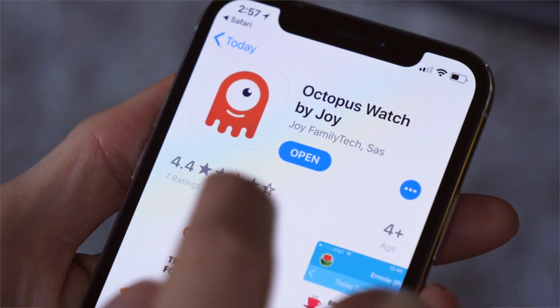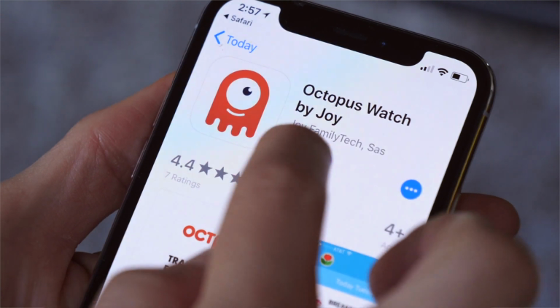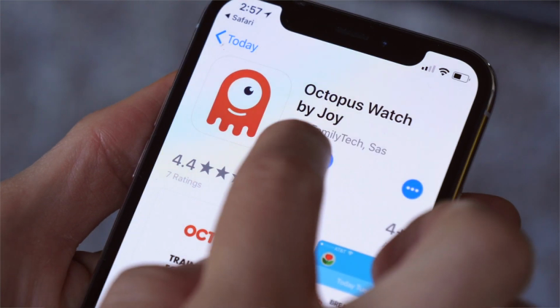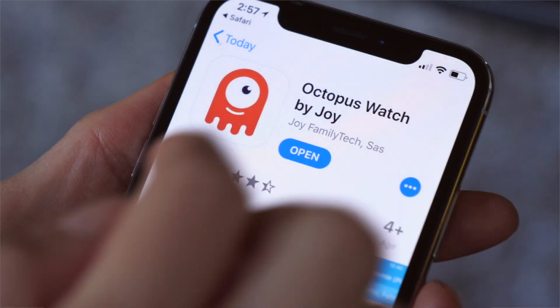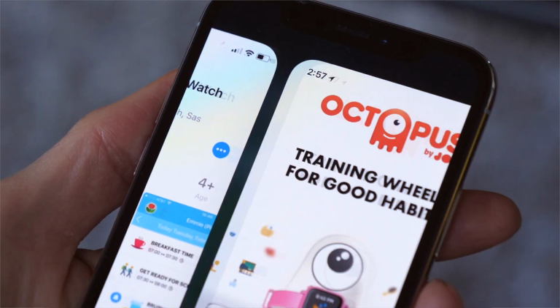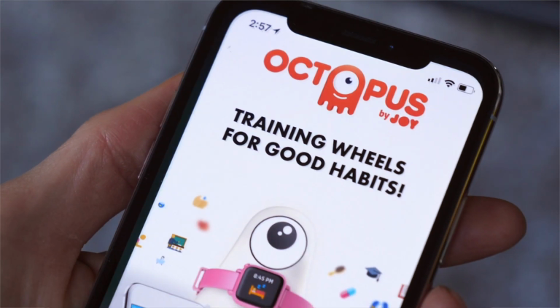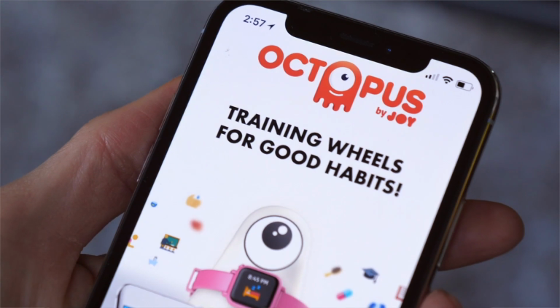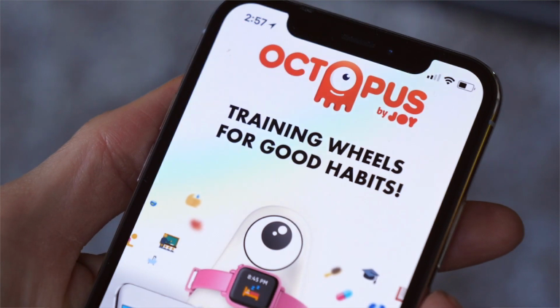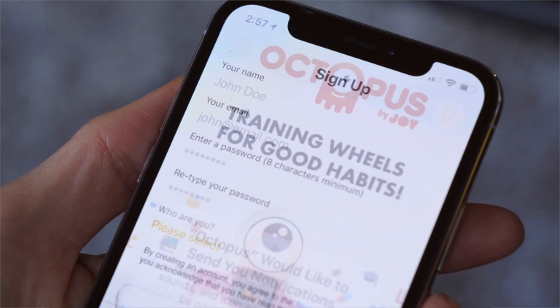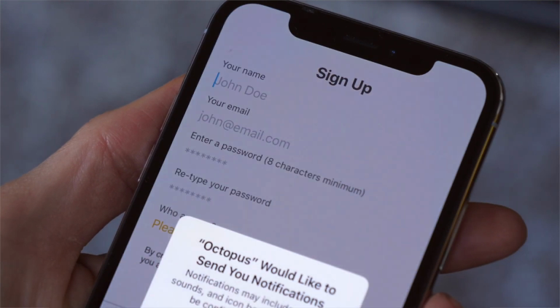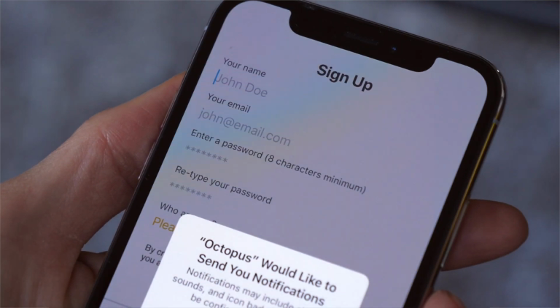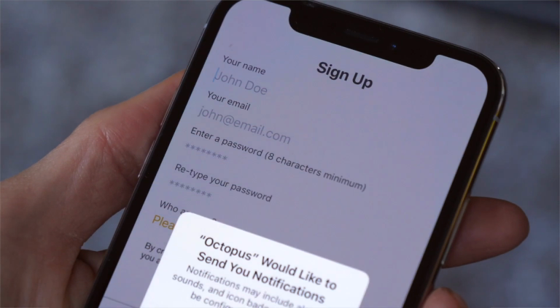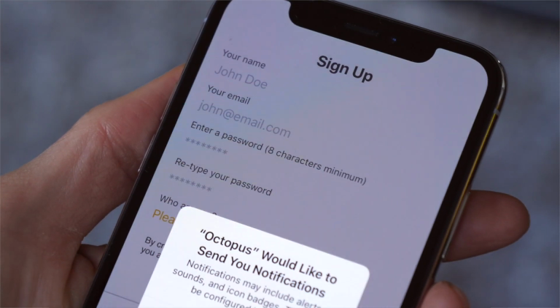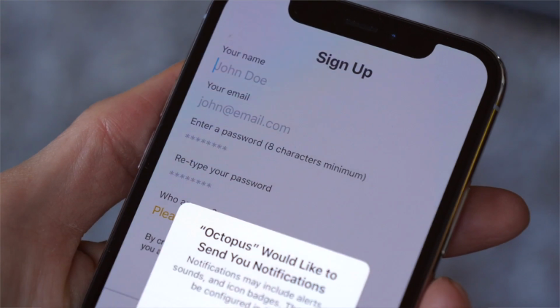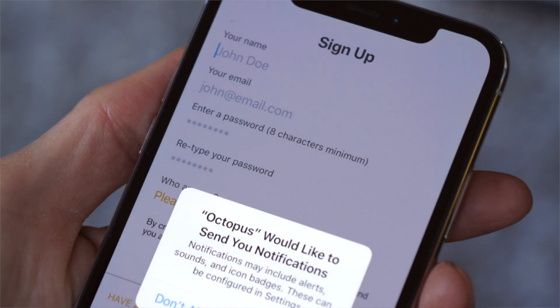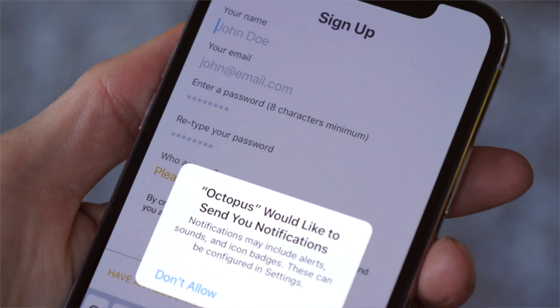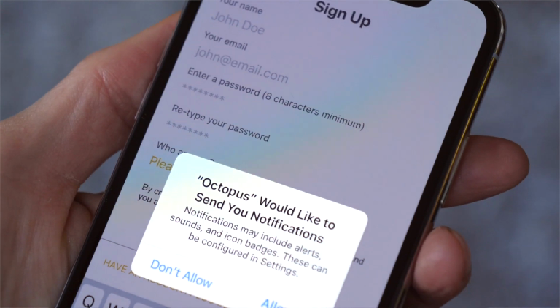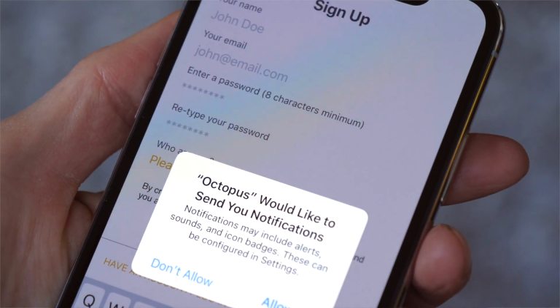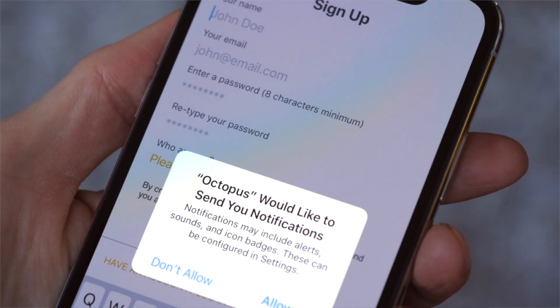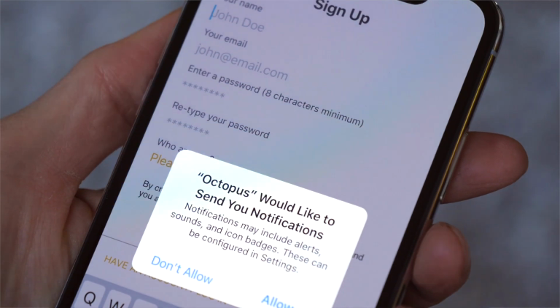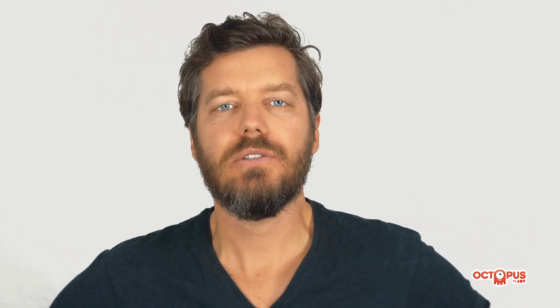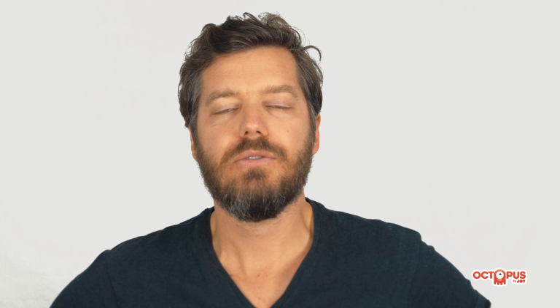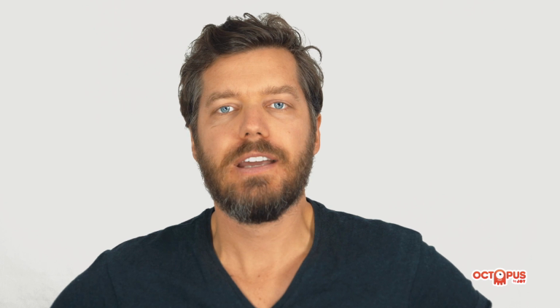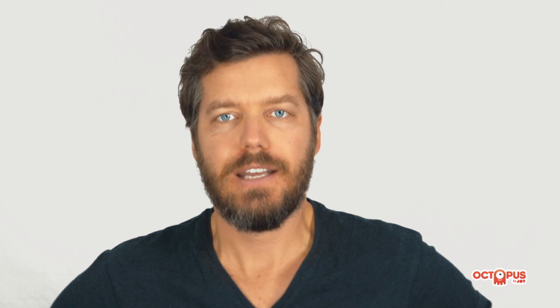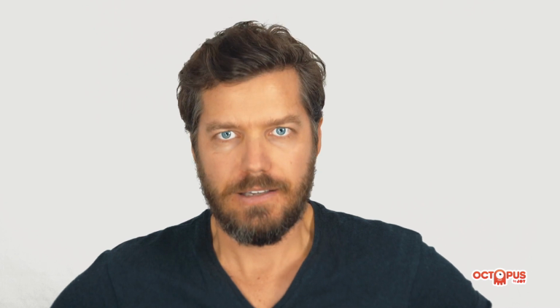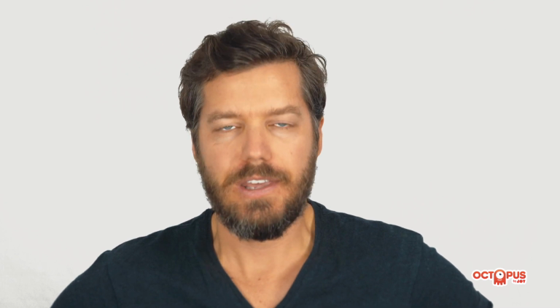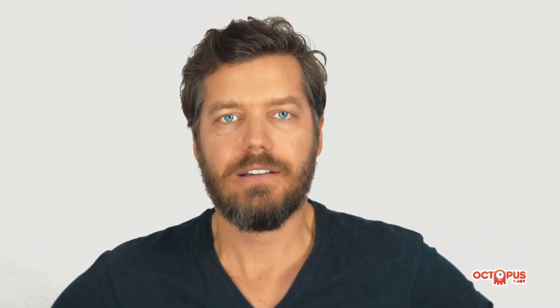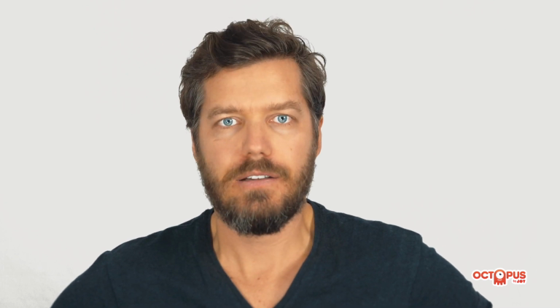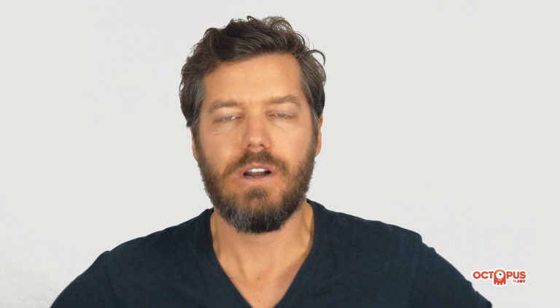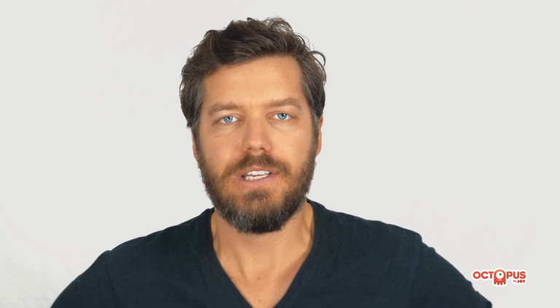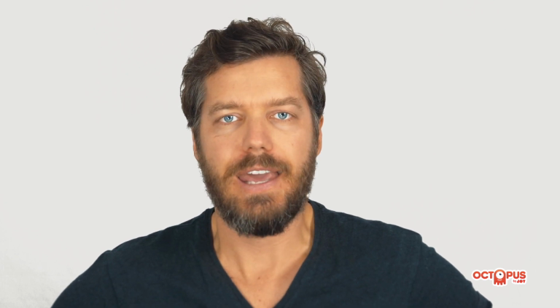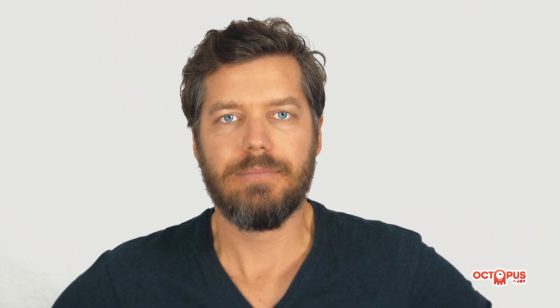Once it's installed, make sure that your Bluetooth connection is turned on, and you will also need to stay connected to the internet while using the app.